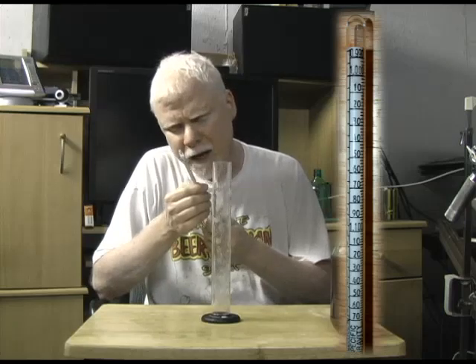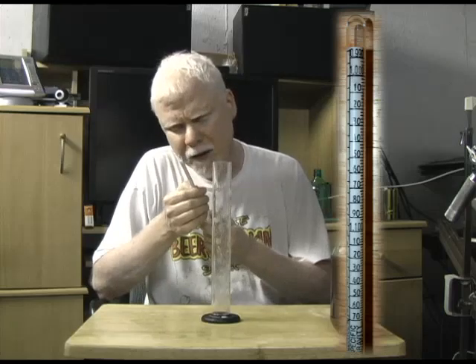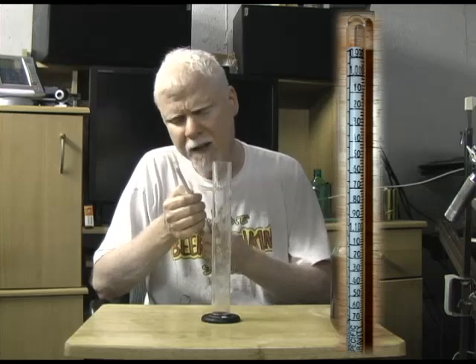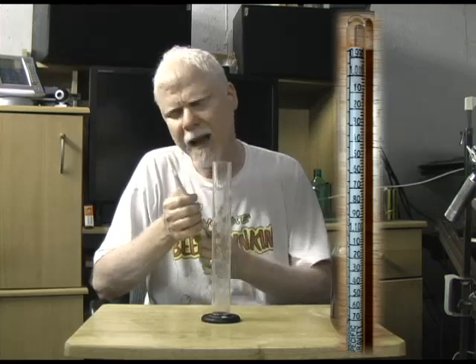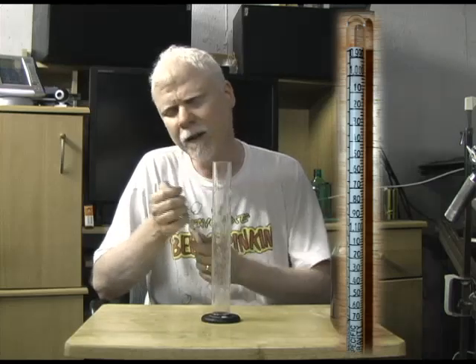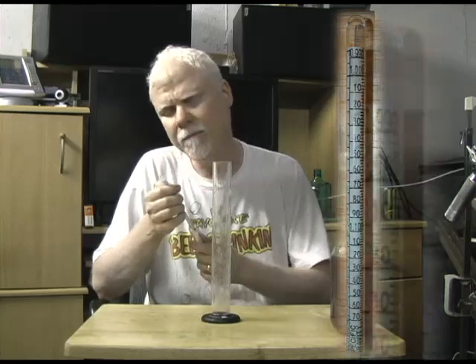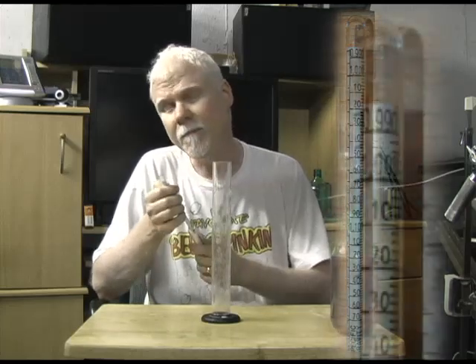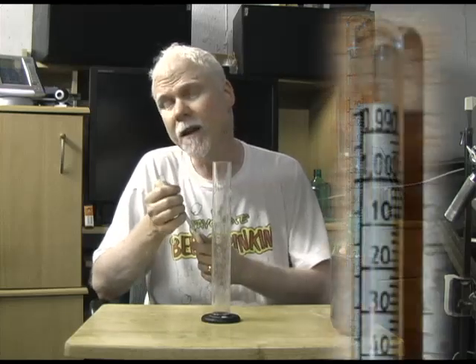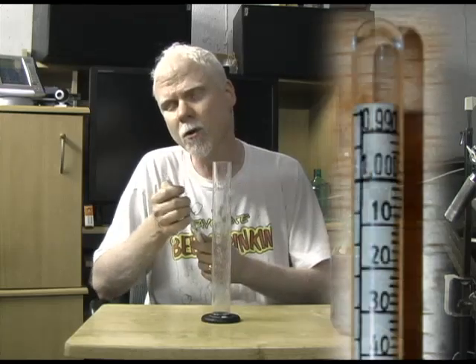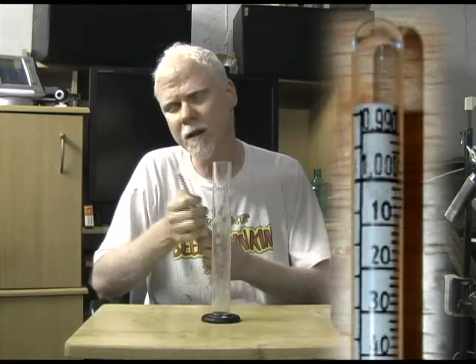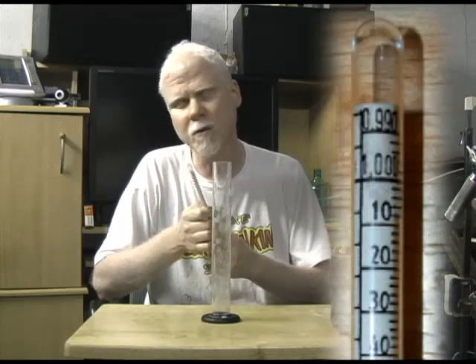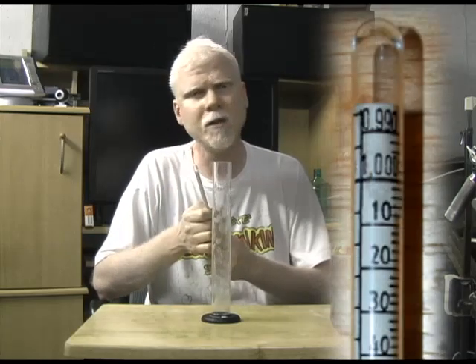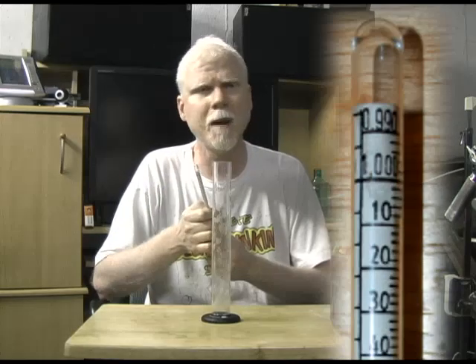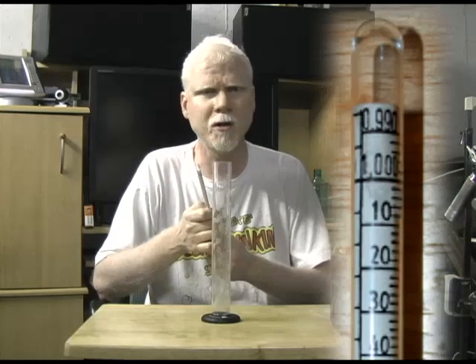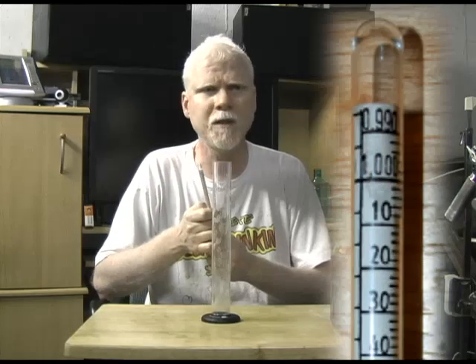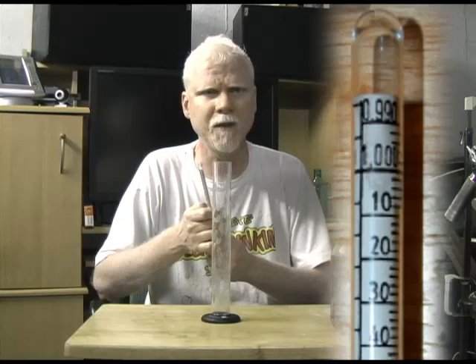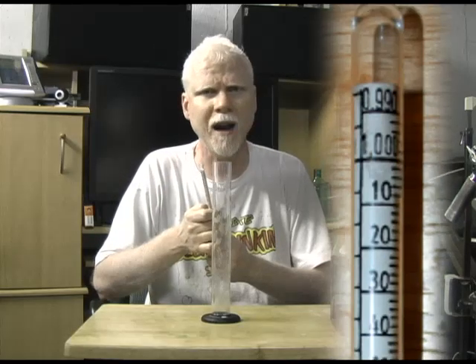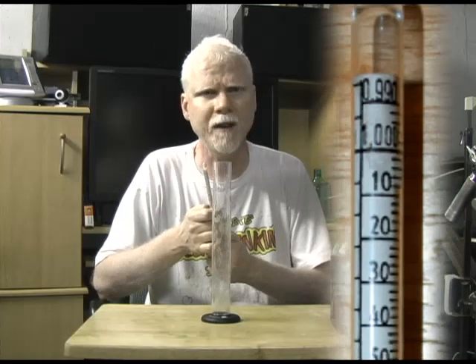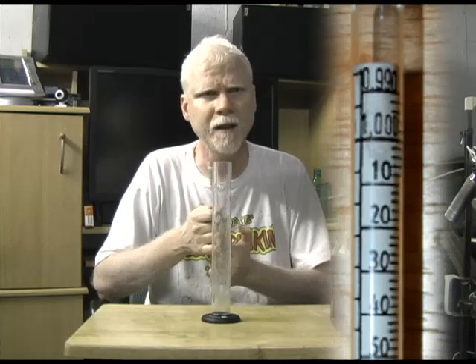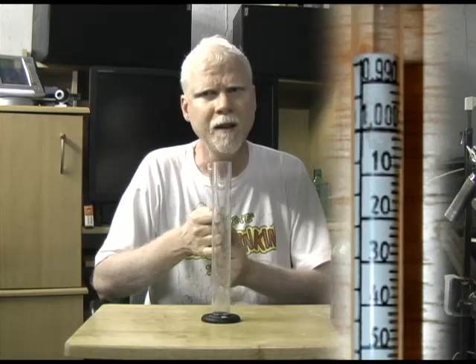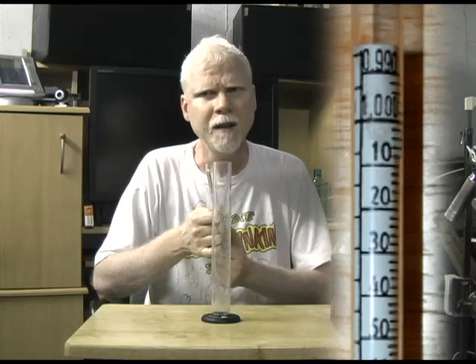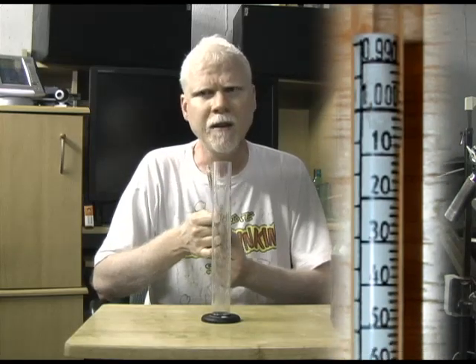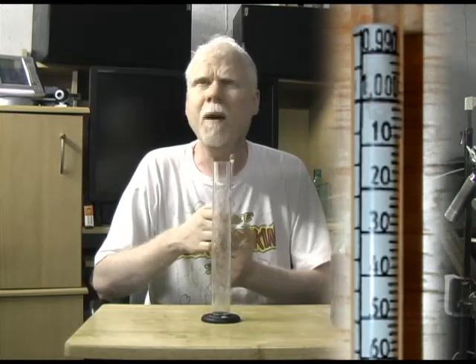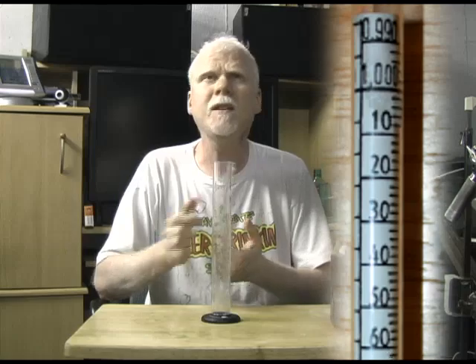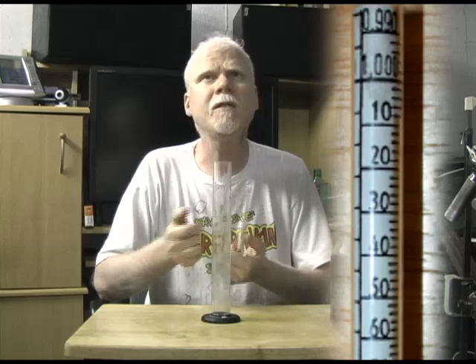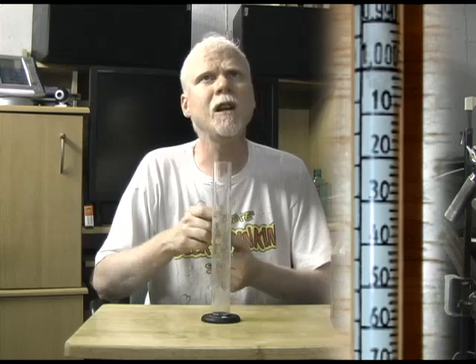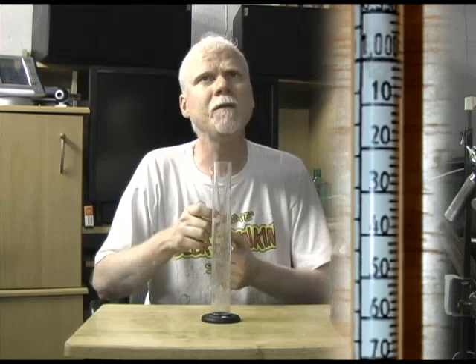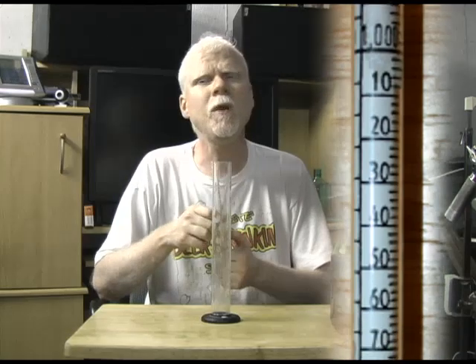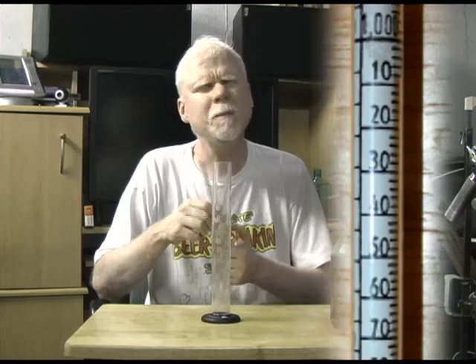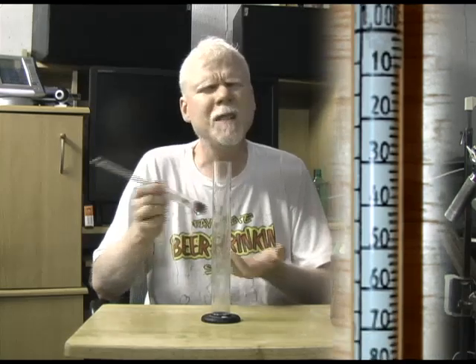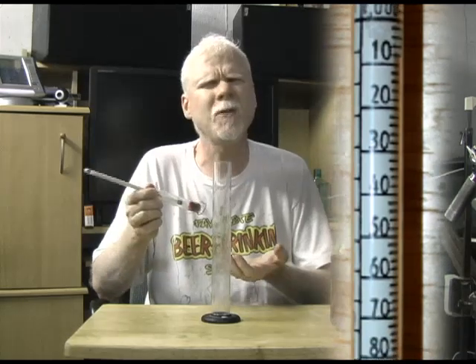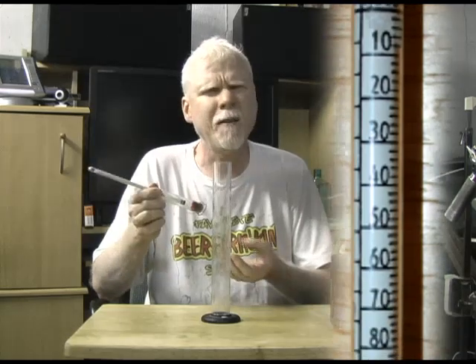Here is the scale that you're going to use to measure the specific gravity. Now you might say to yourself, what is specific gravity? How does this work?